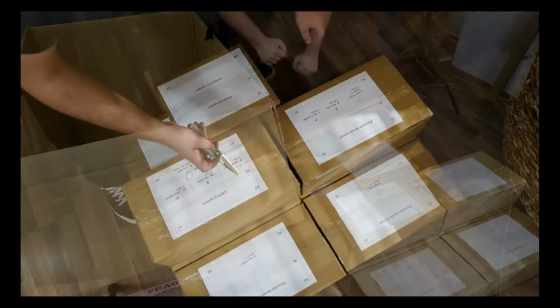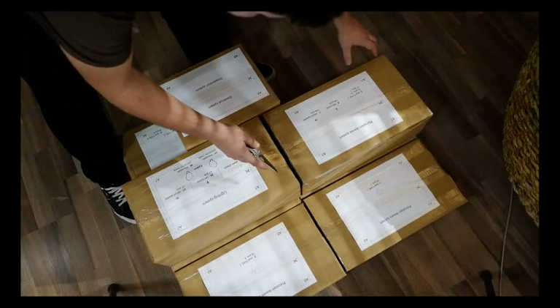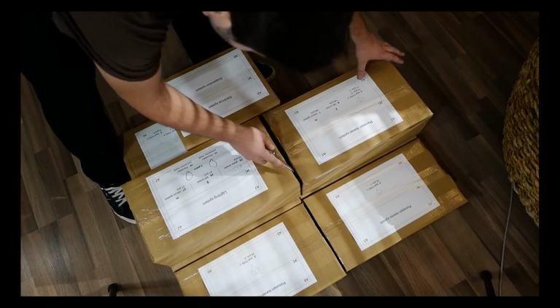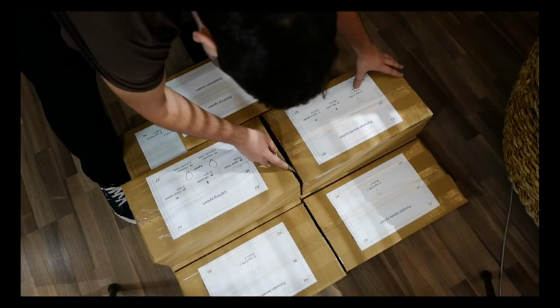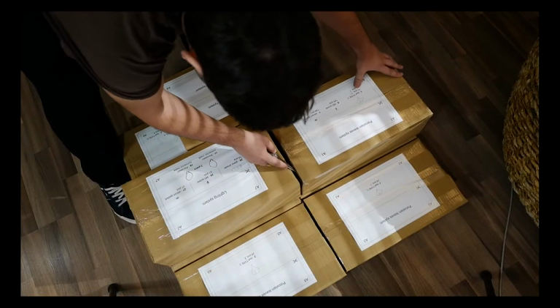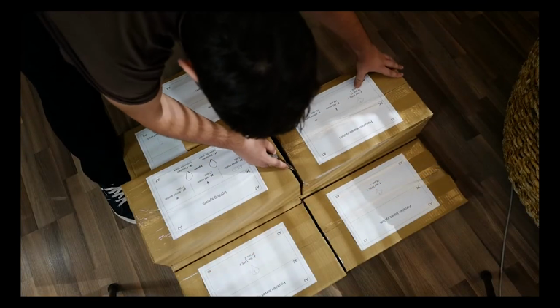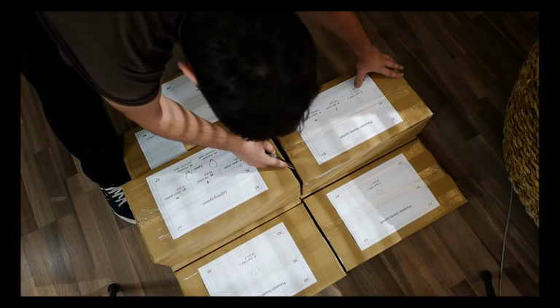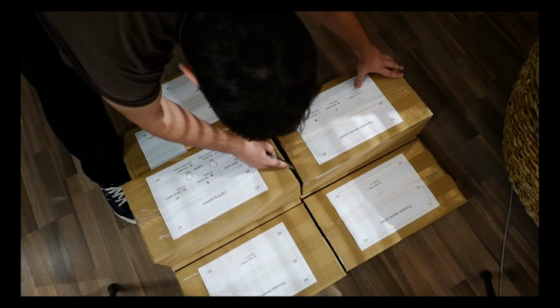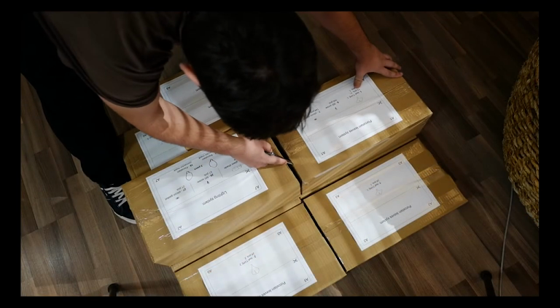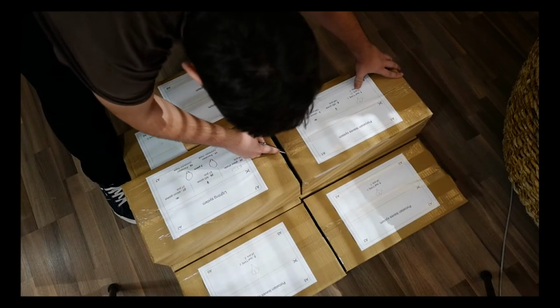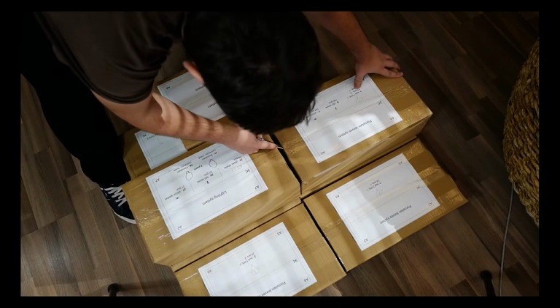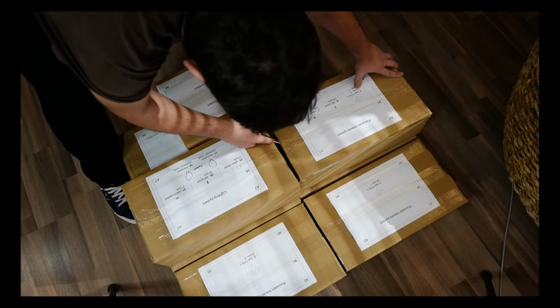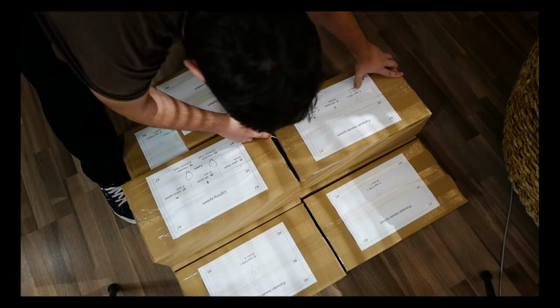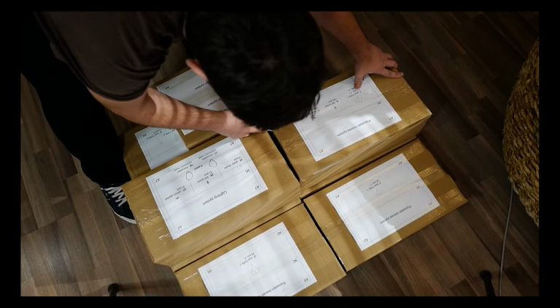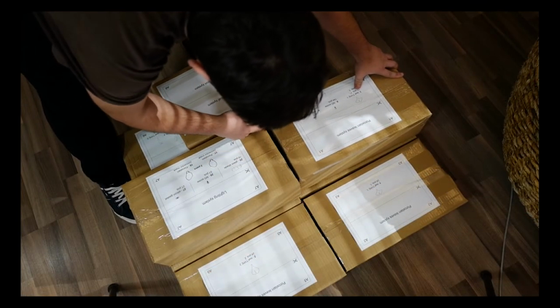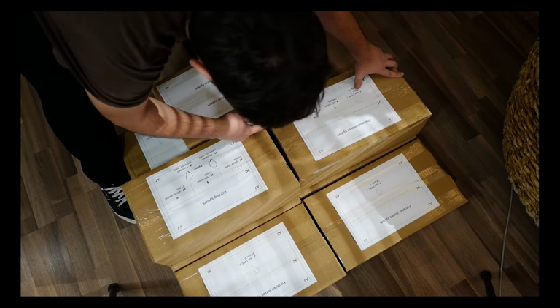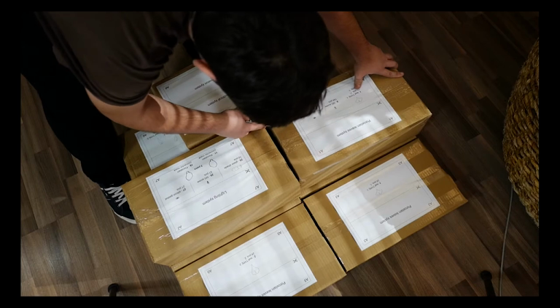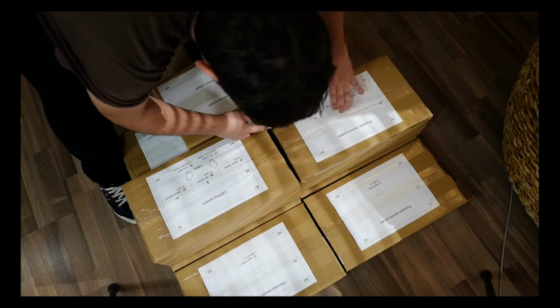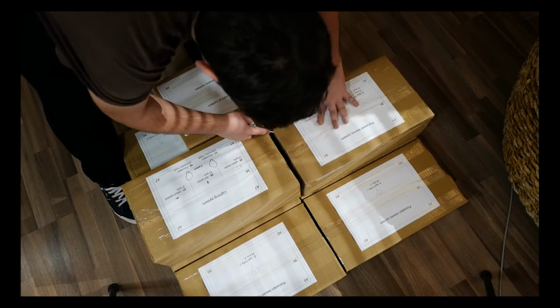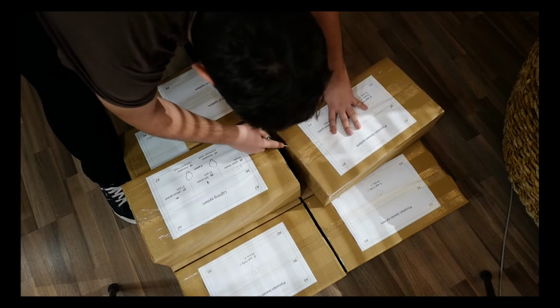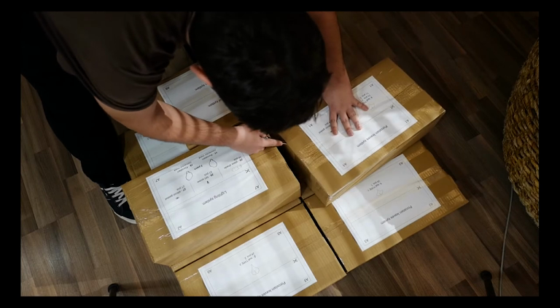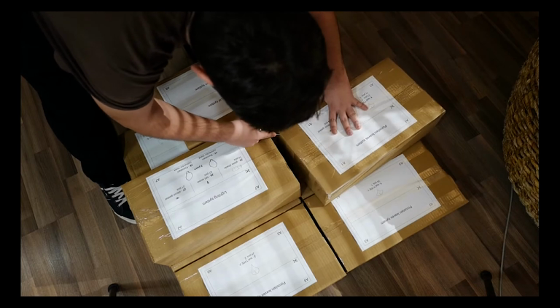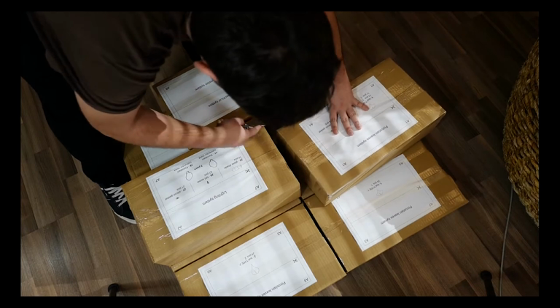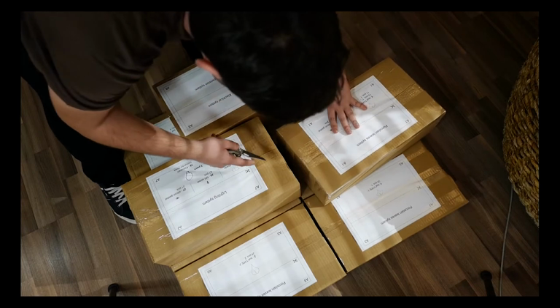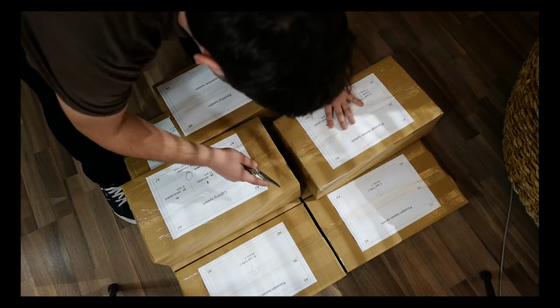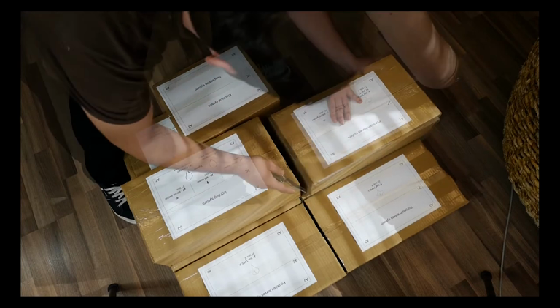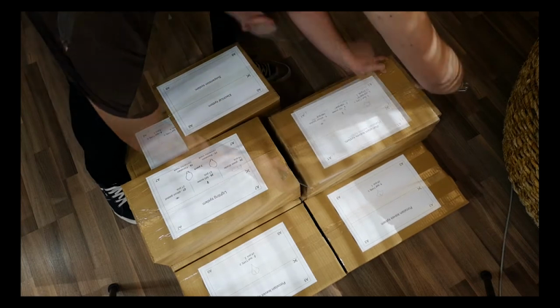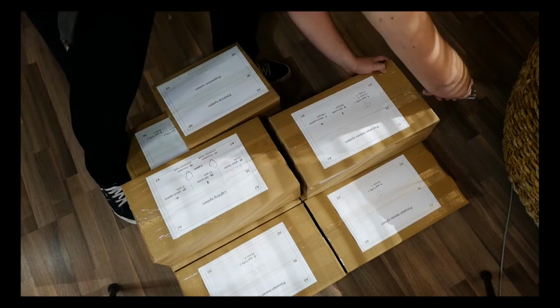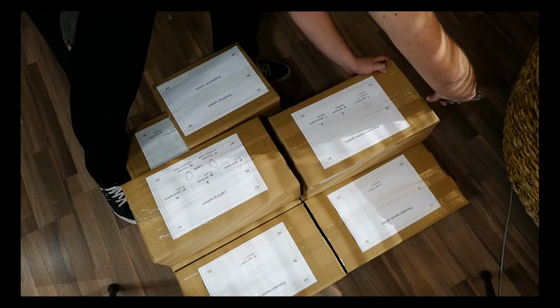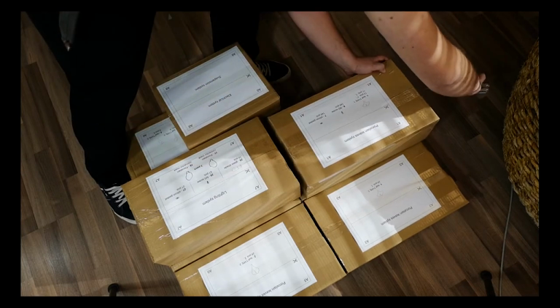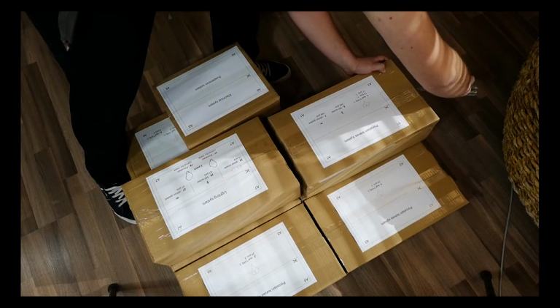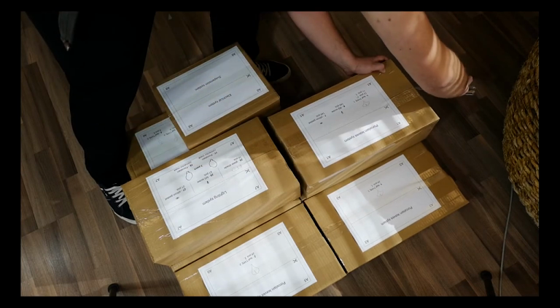One by one, carefully cut away the plastic tape and open the boxes, taking note of what's inside each of them.